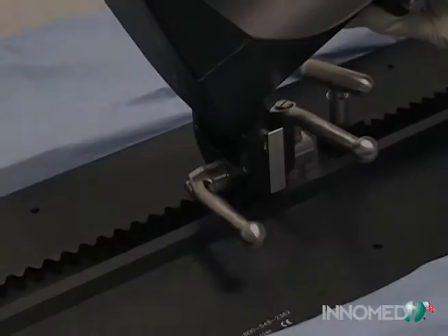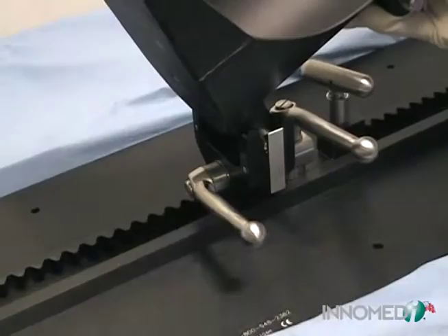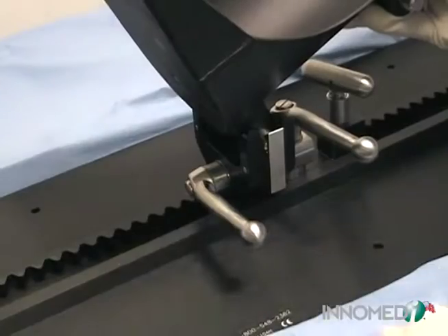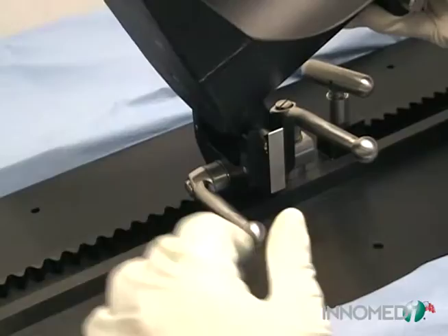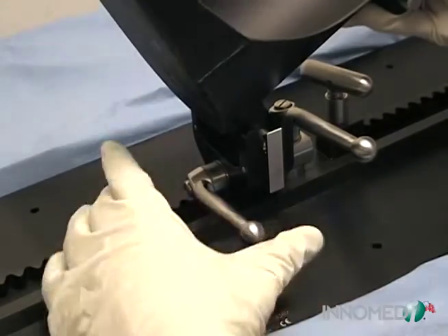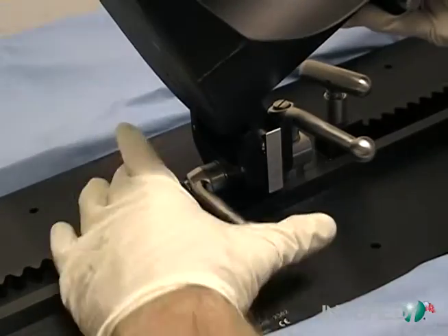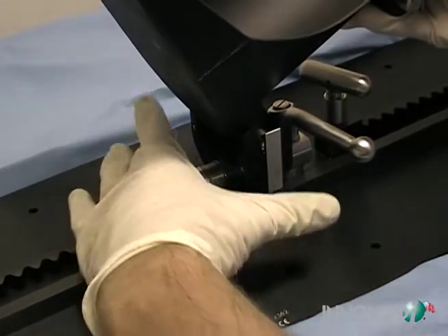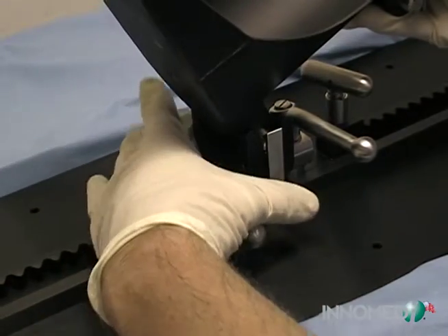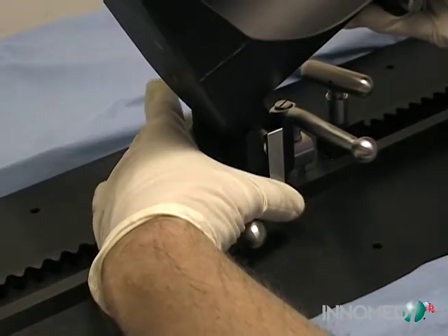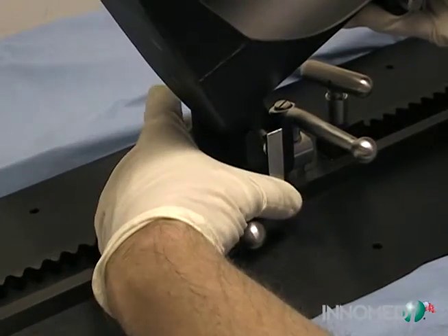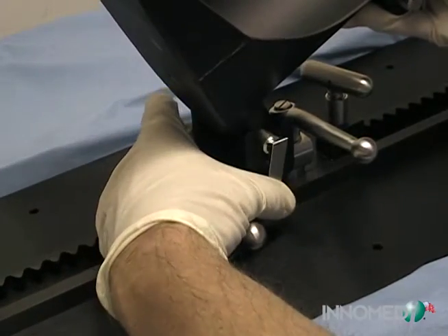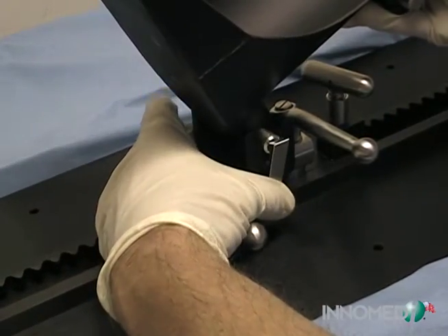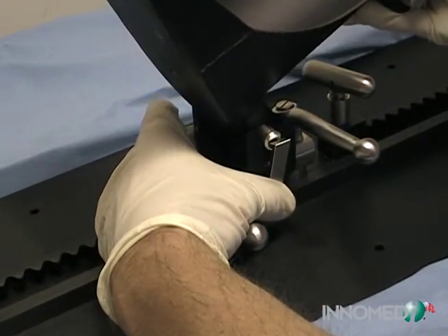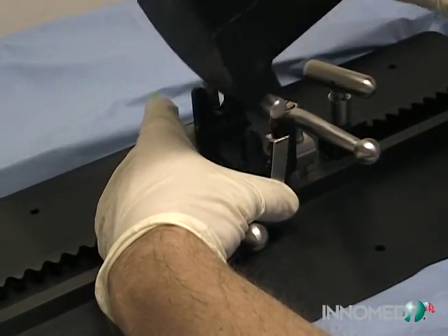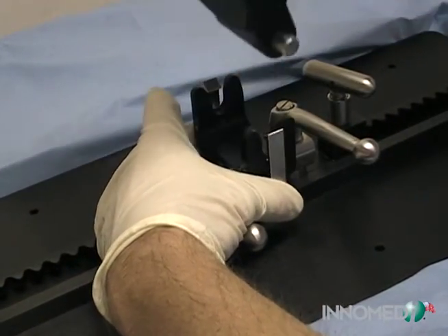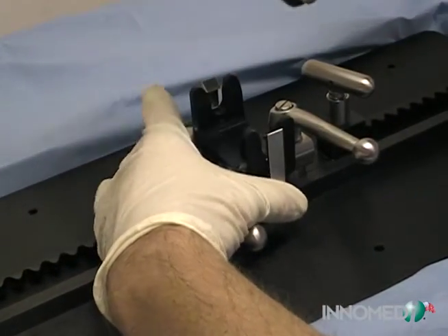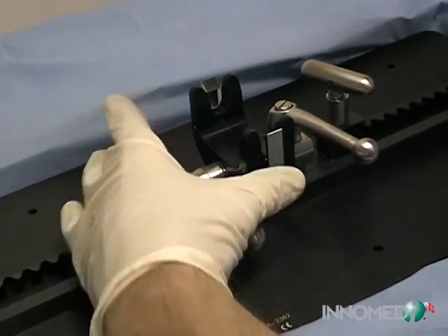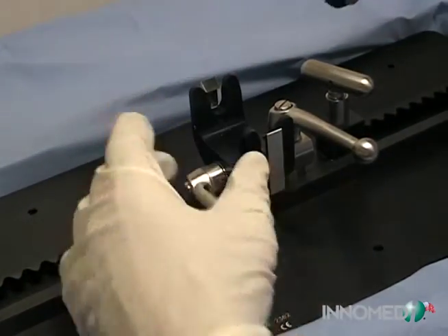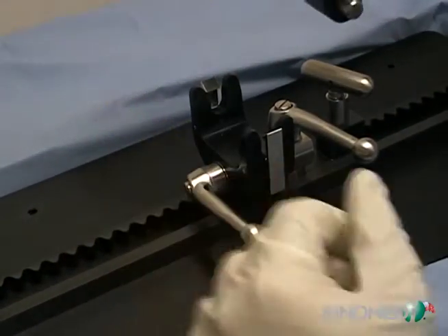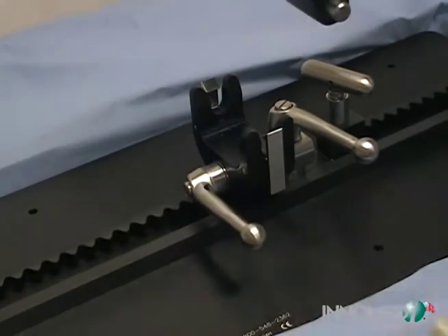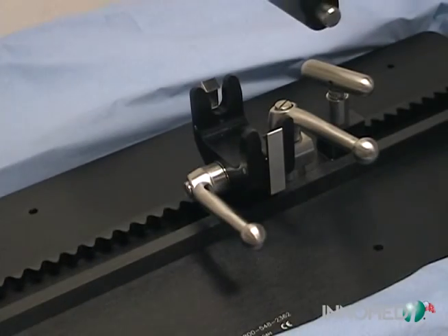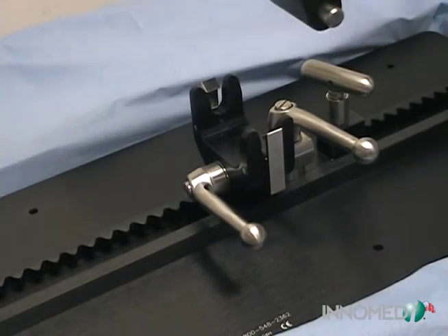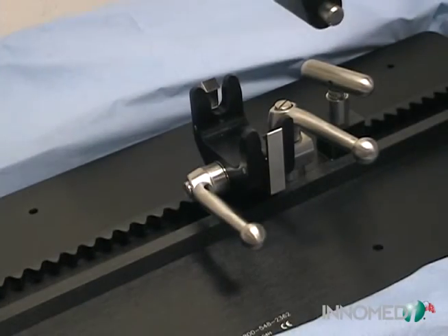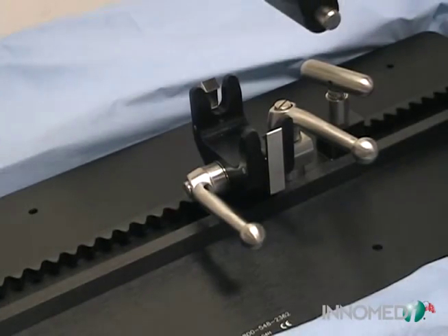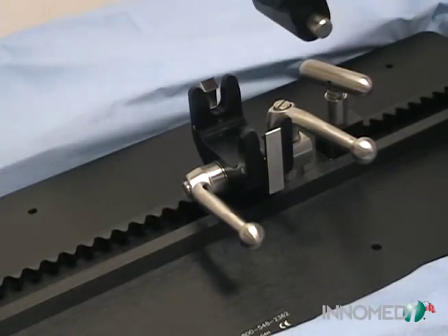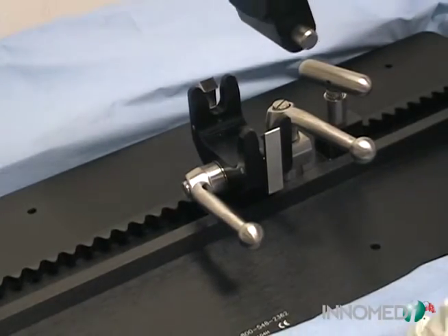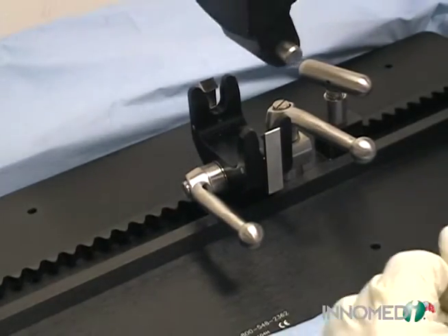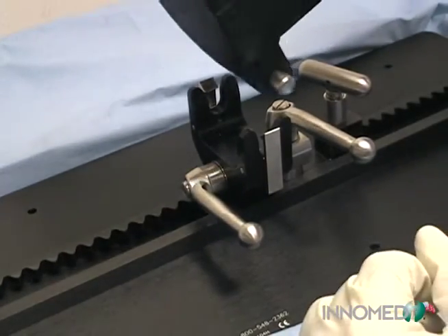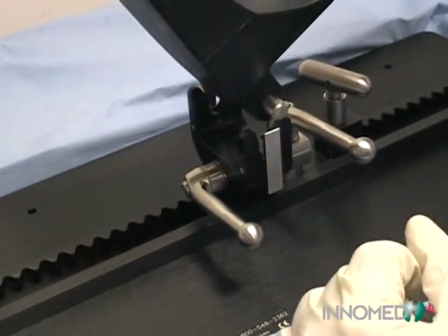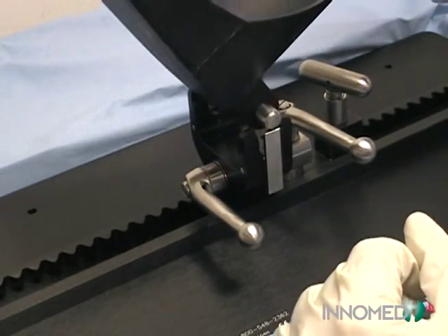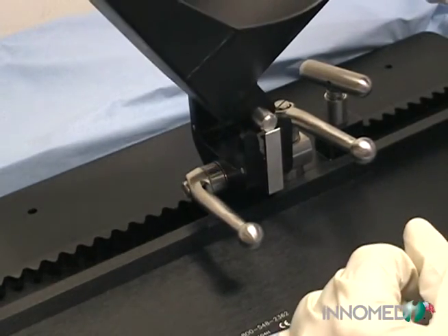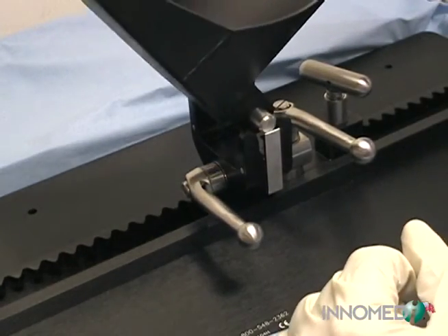Pressing the bottom portion of the clips on the sides of the yoke allows for easy release of the foot support.